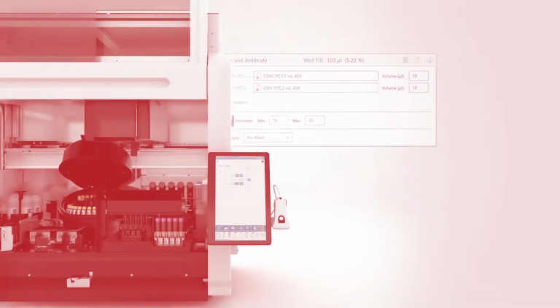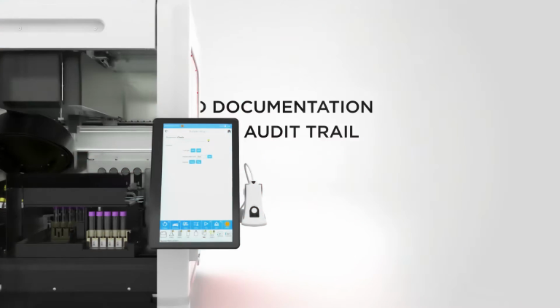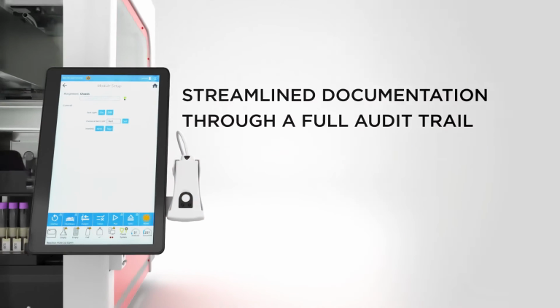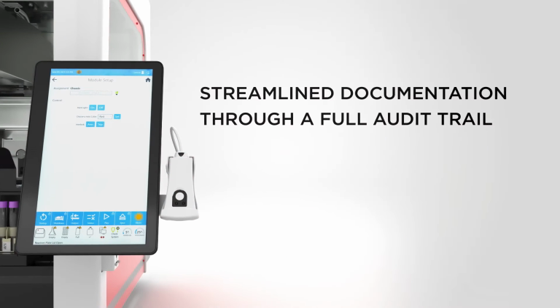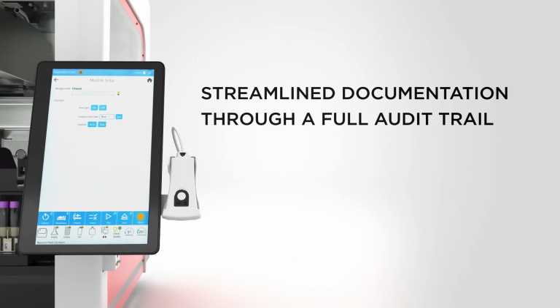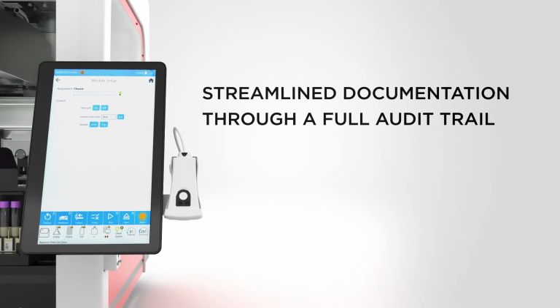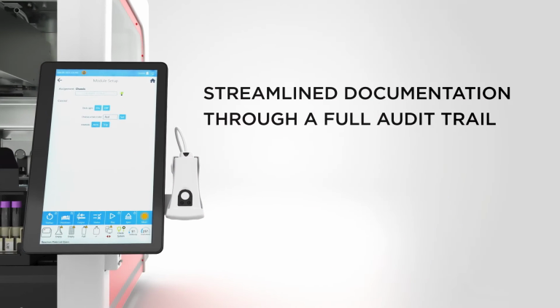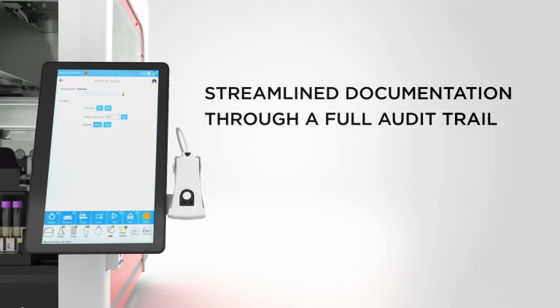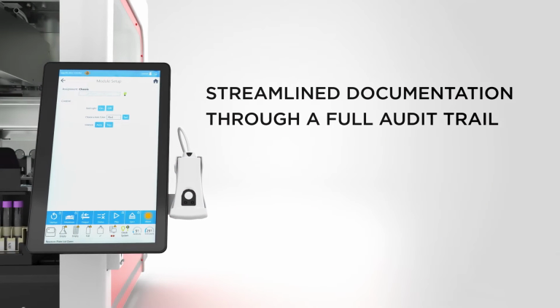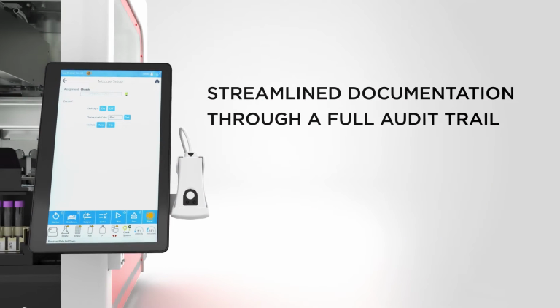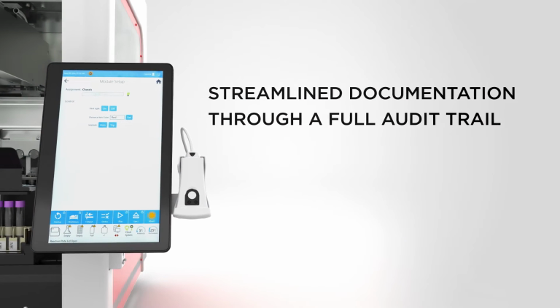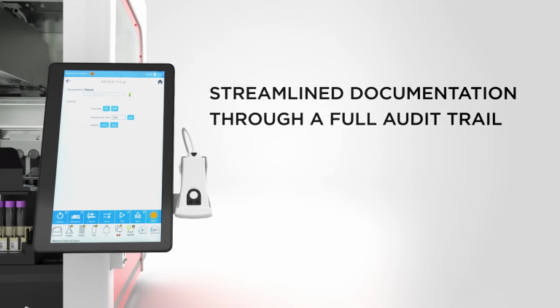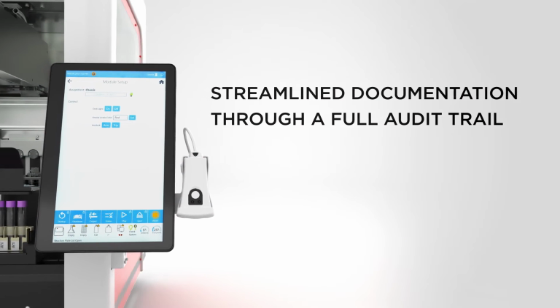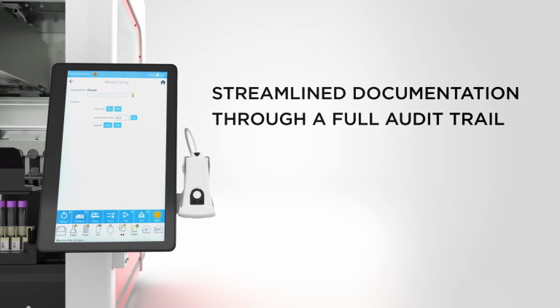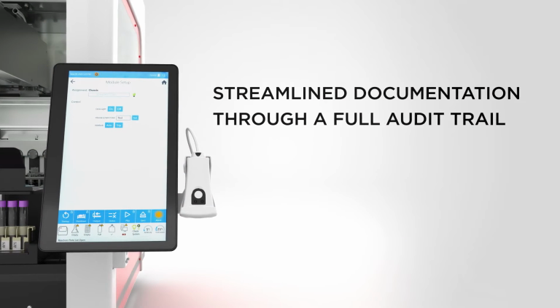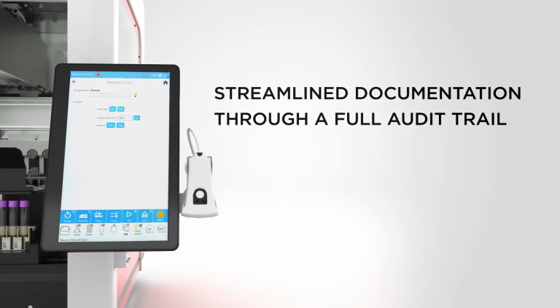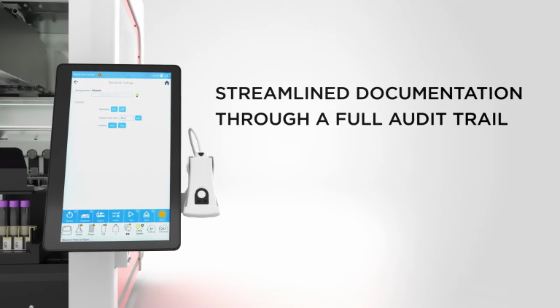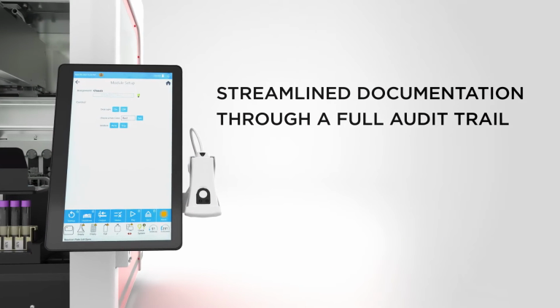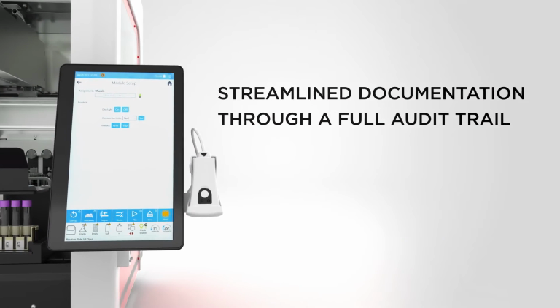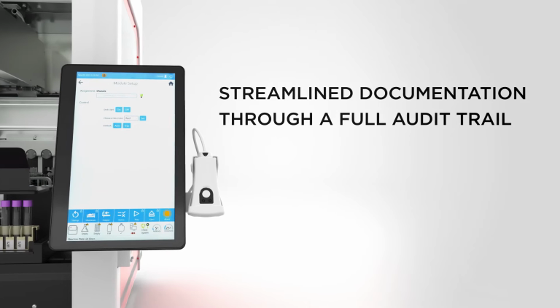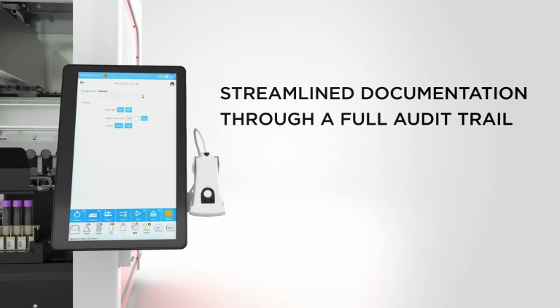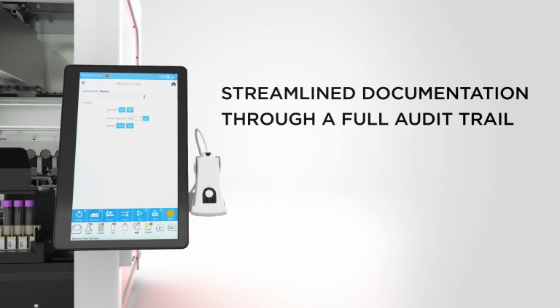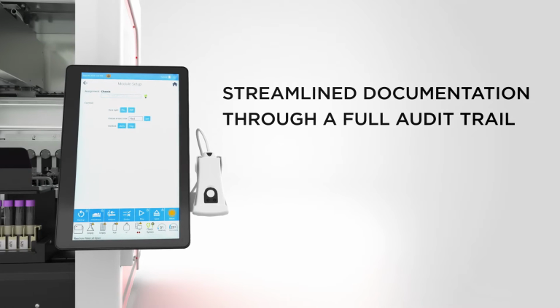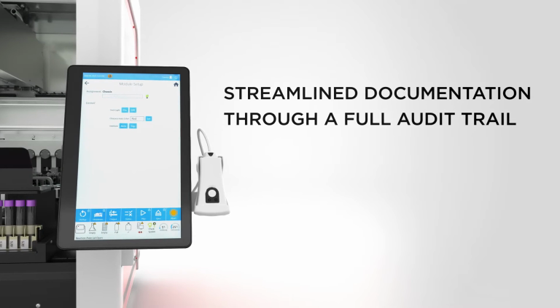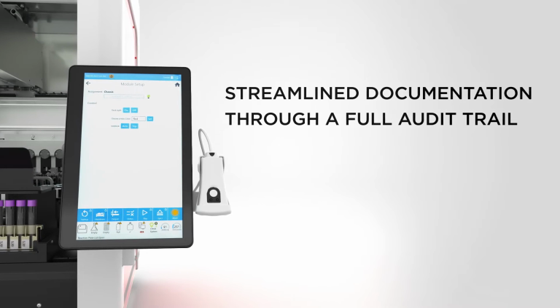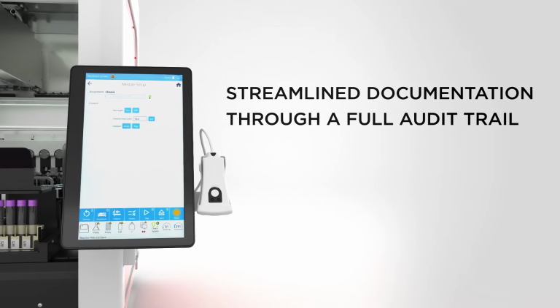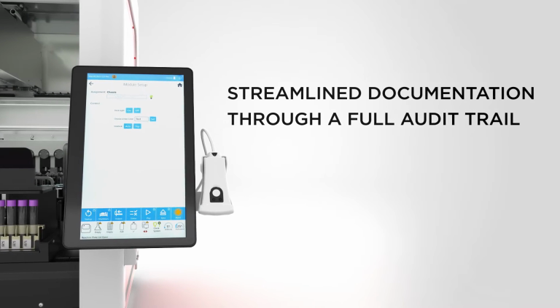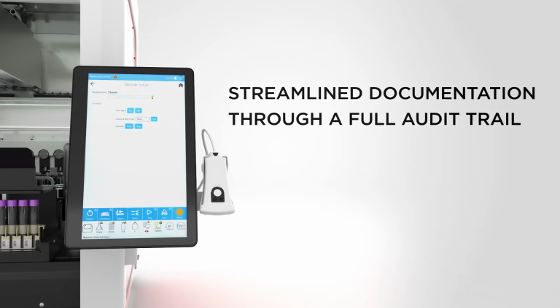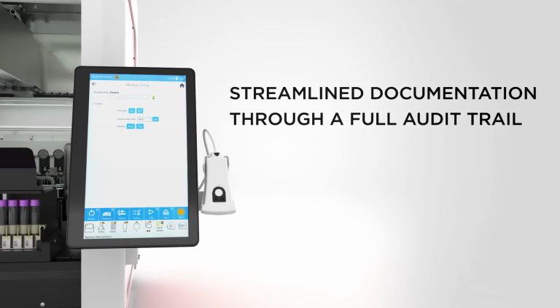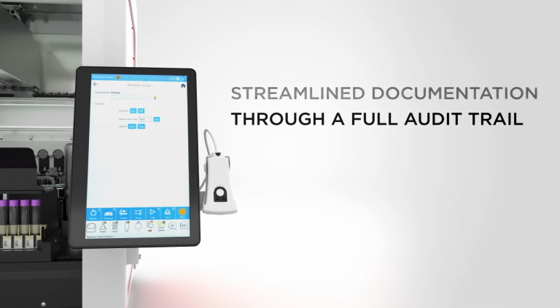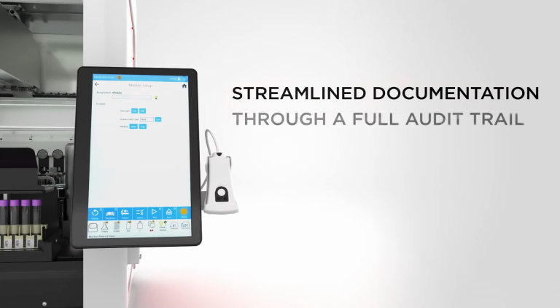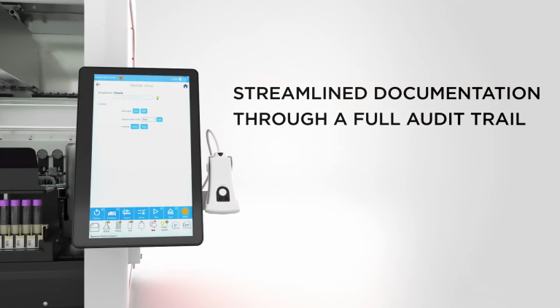Streamline documentation through a full audit trail with eight barcode scanners to ensure tracking of all components placed on board.